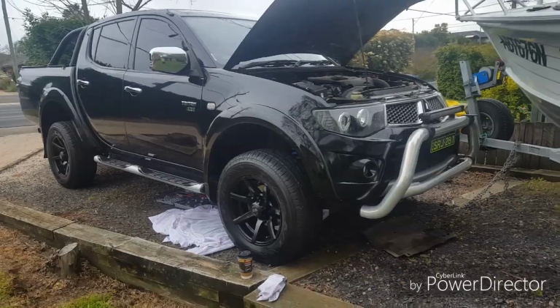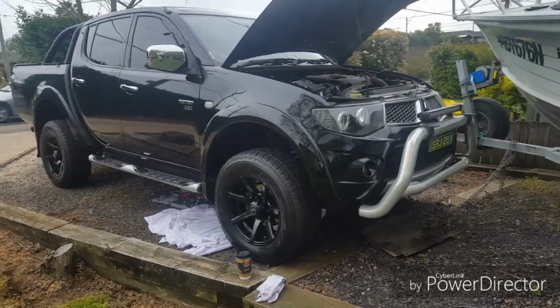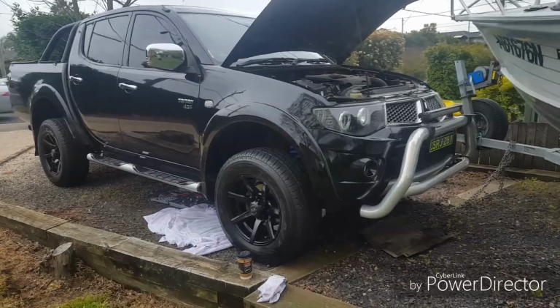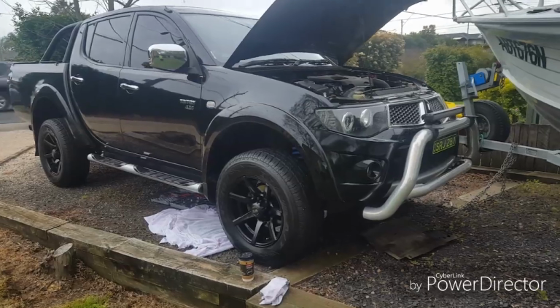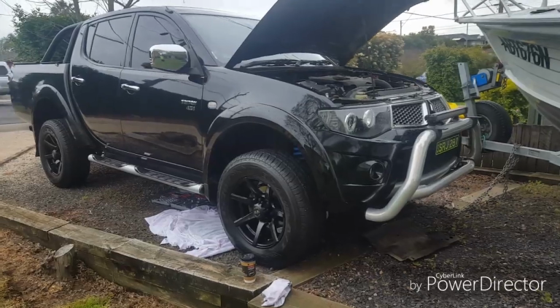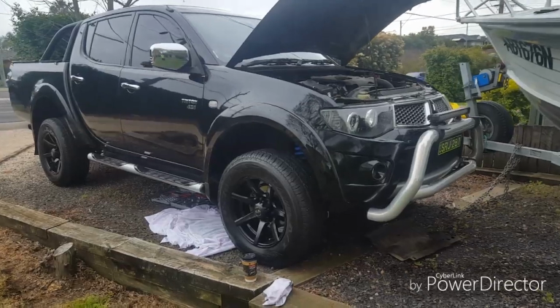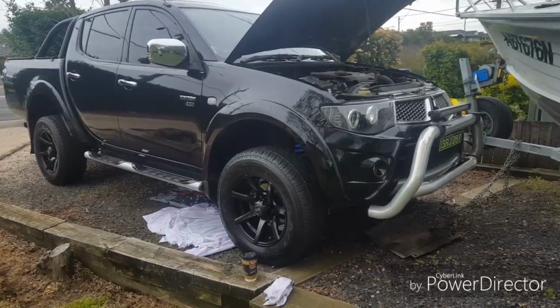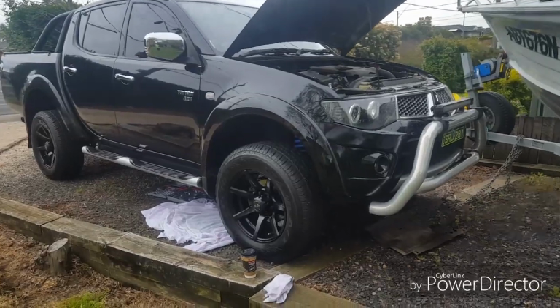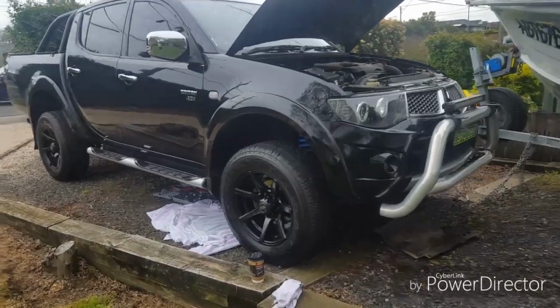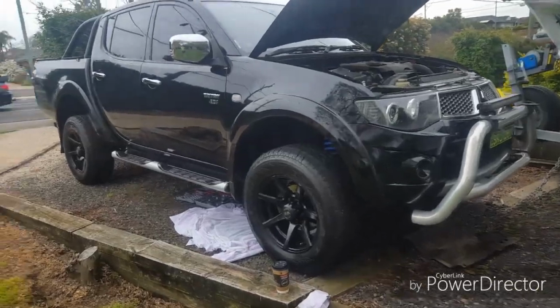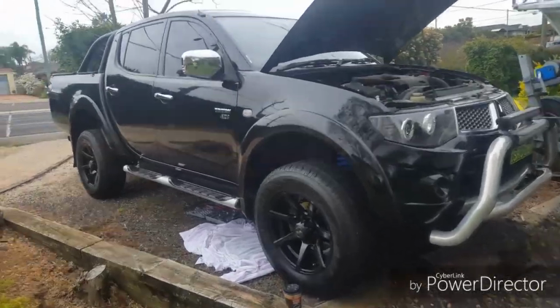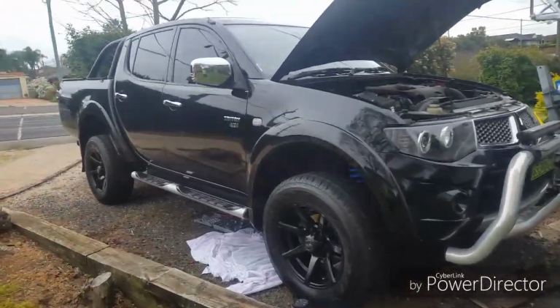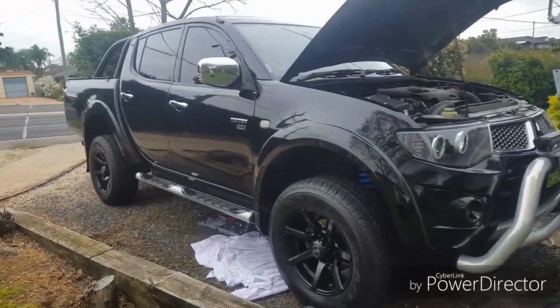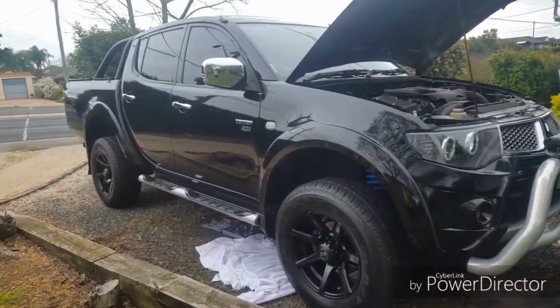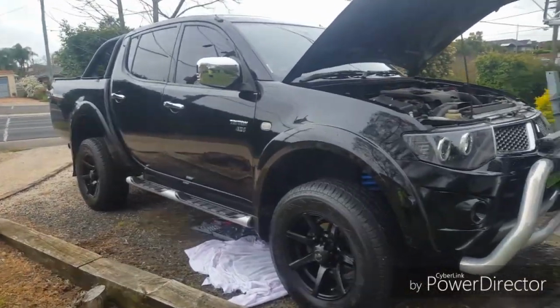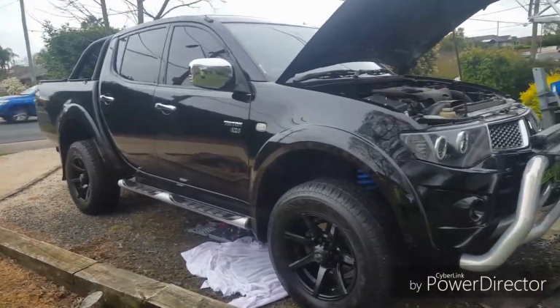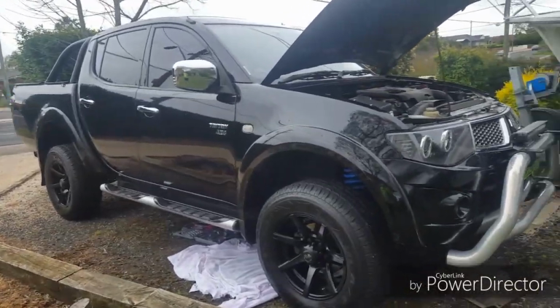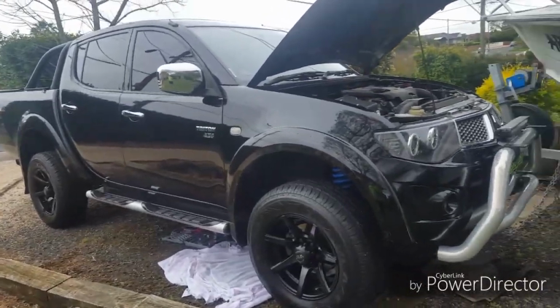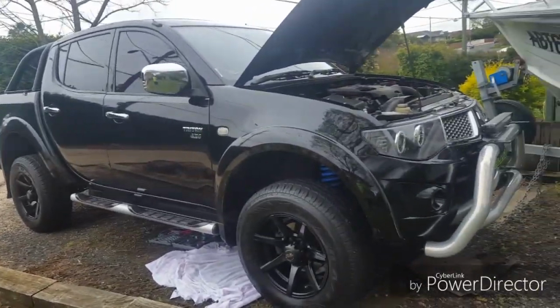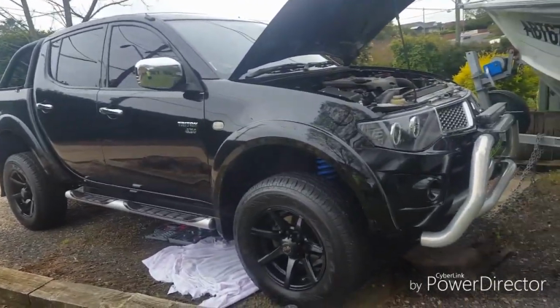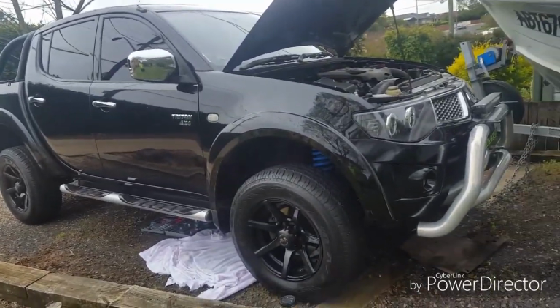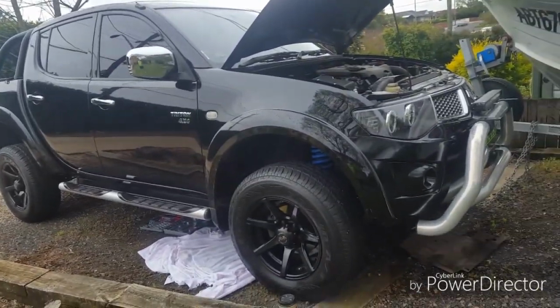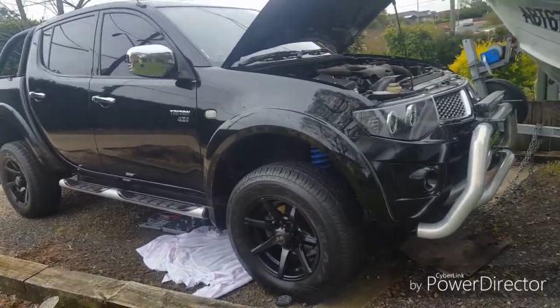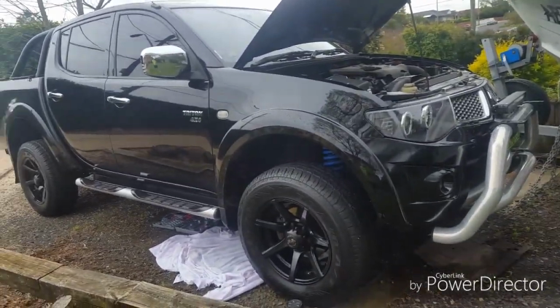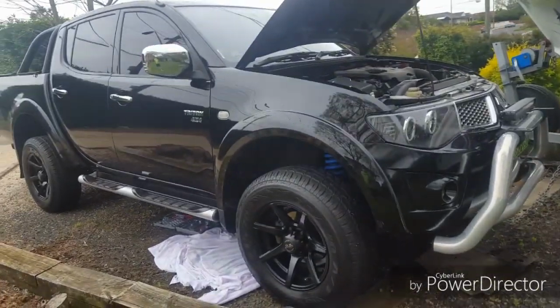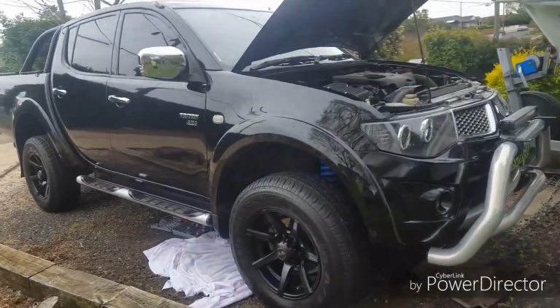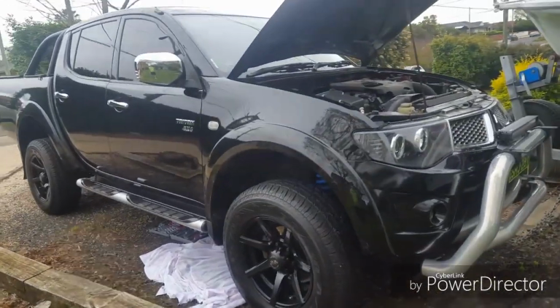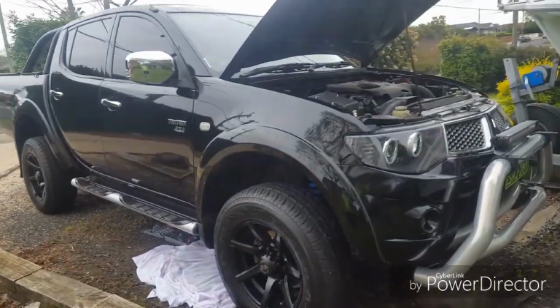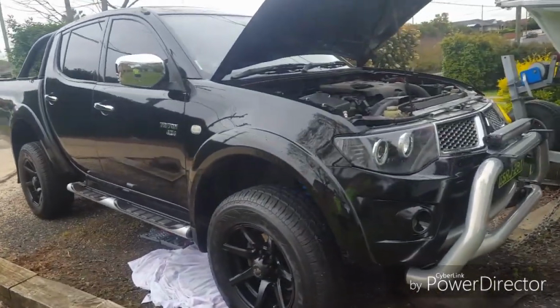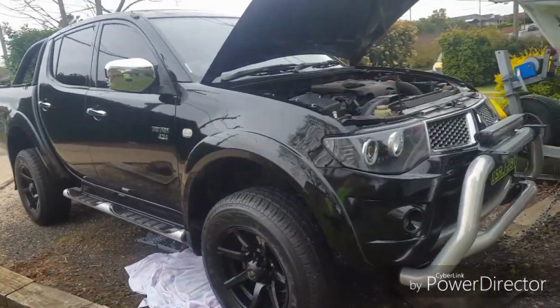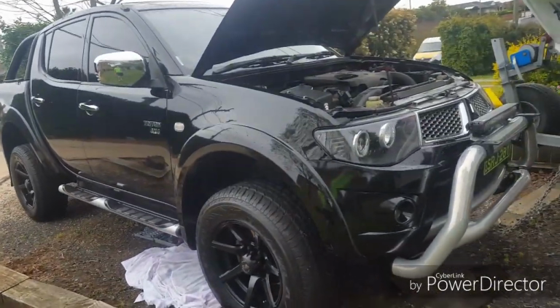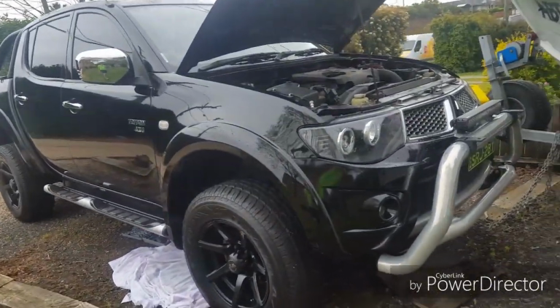Today we're doing an oil change on a Mitsubishi Triton, a very simple task that you can do at home.